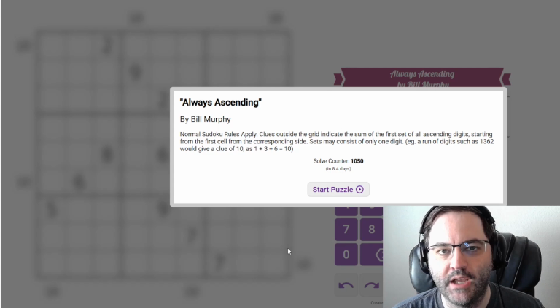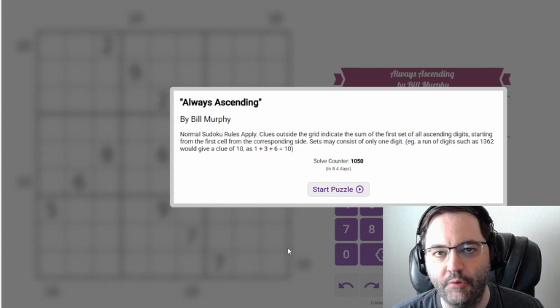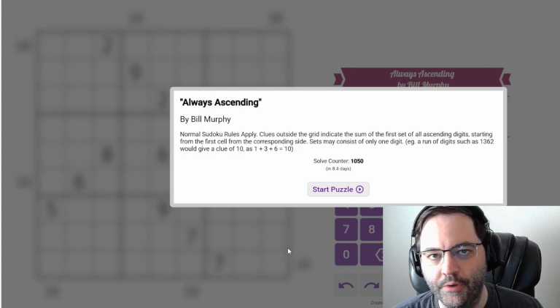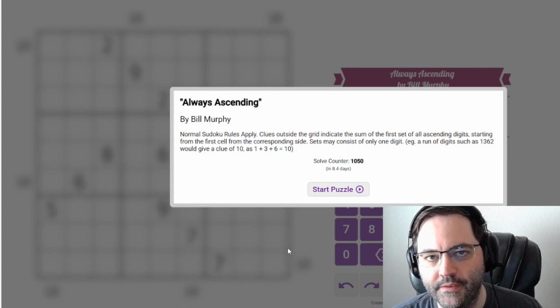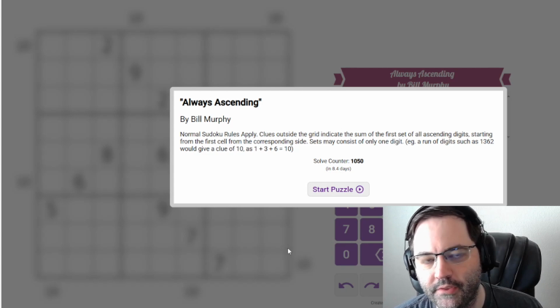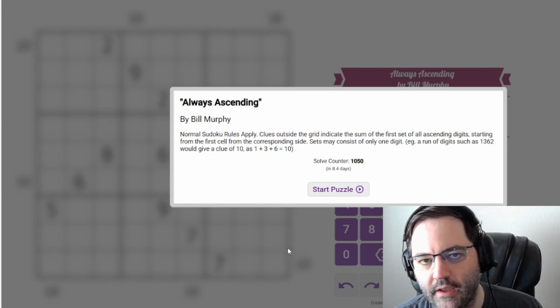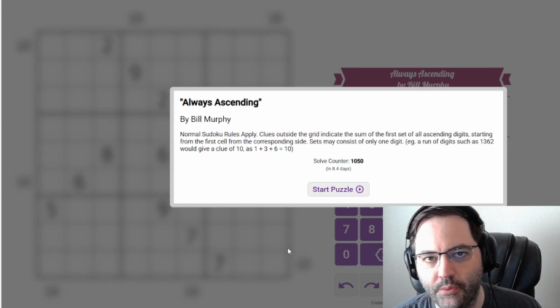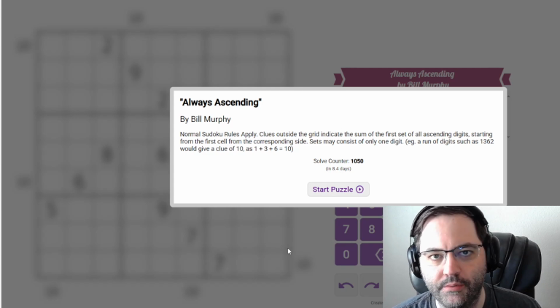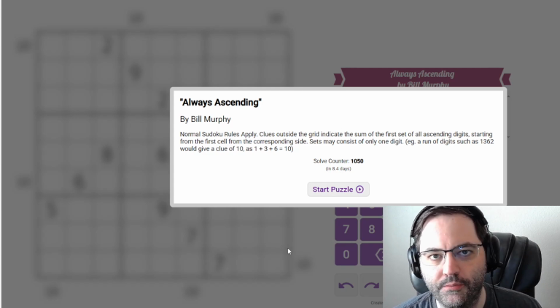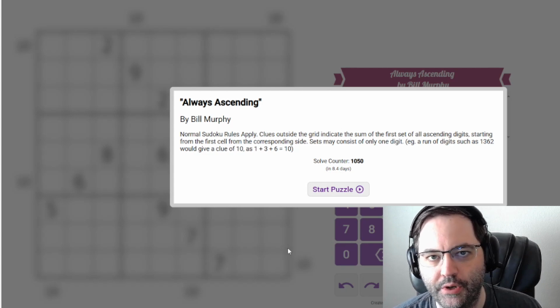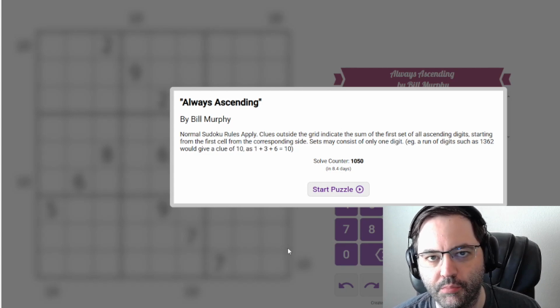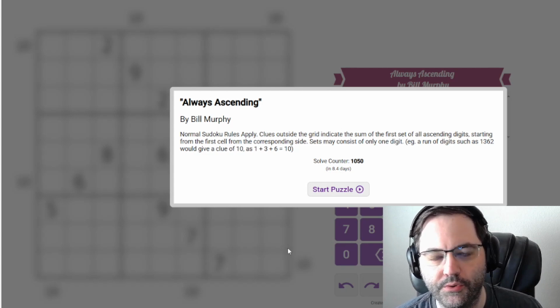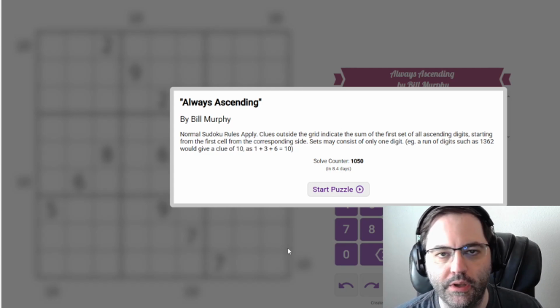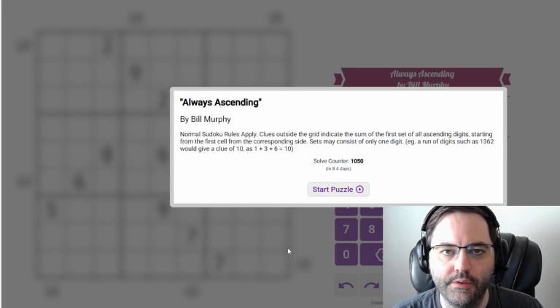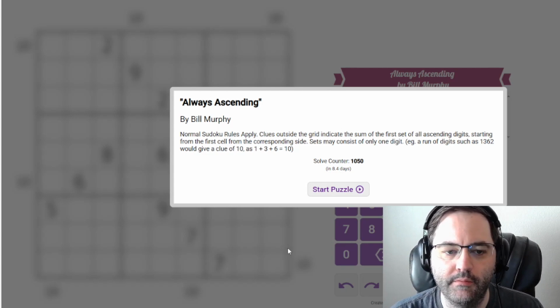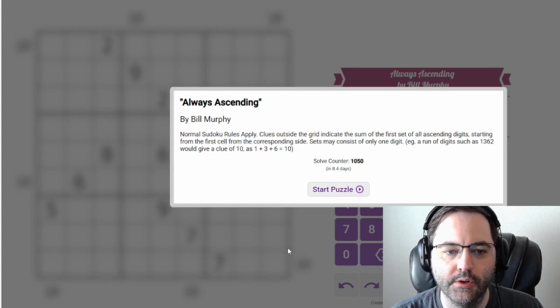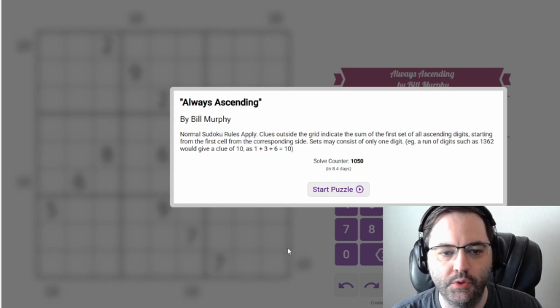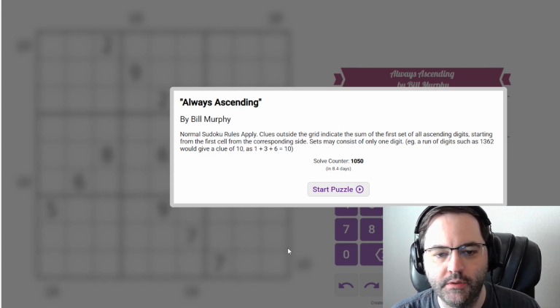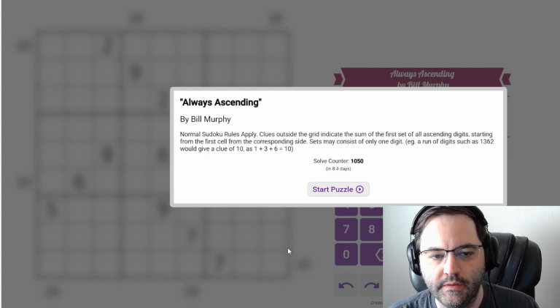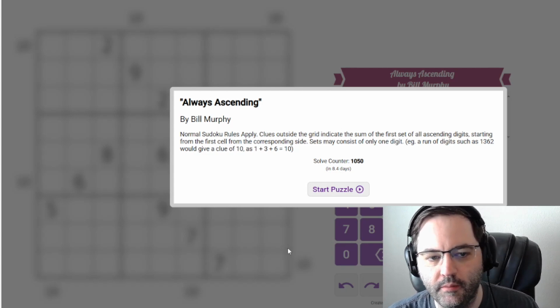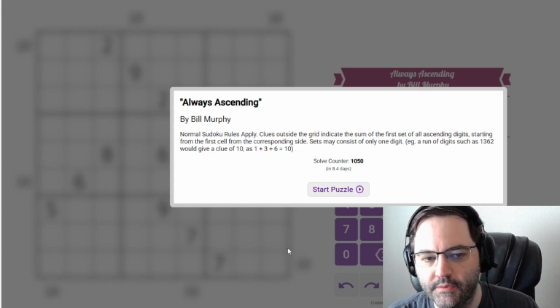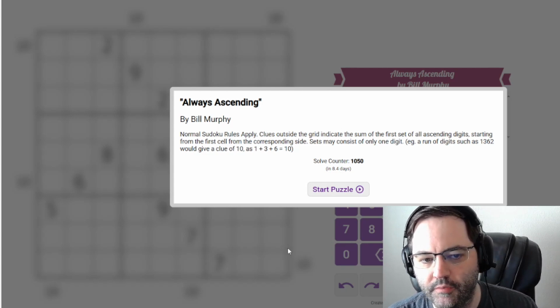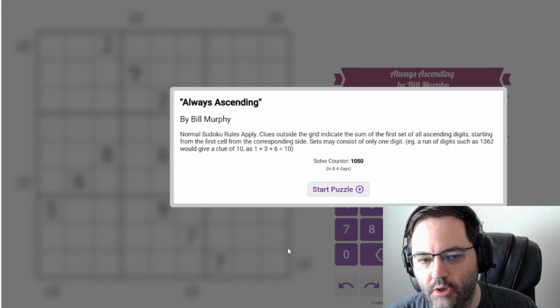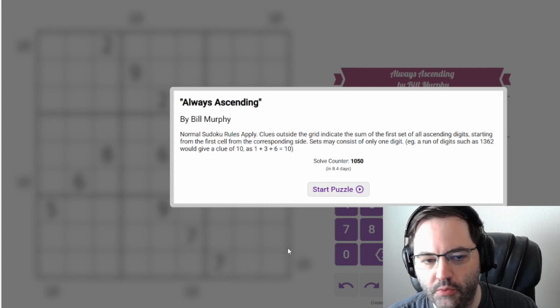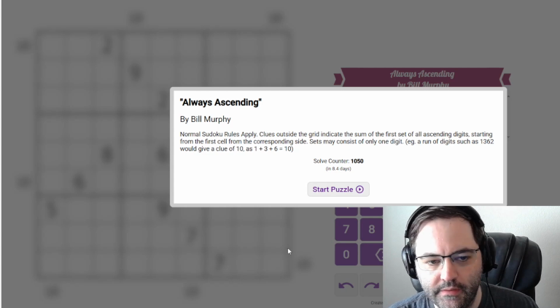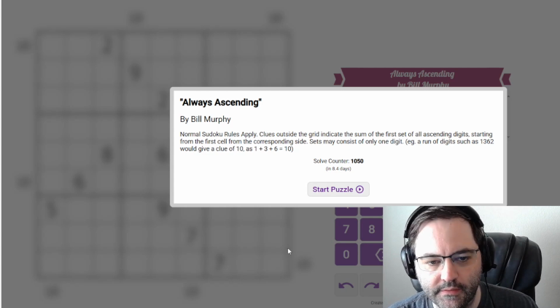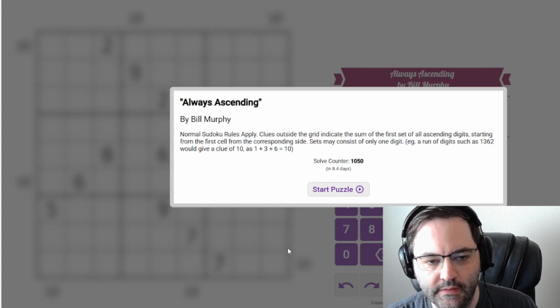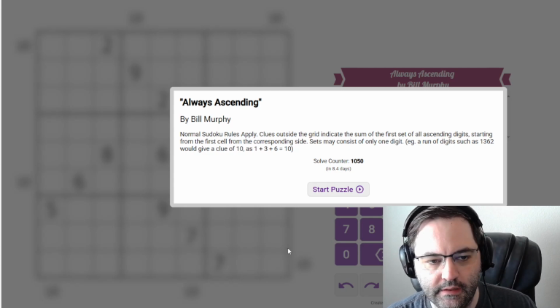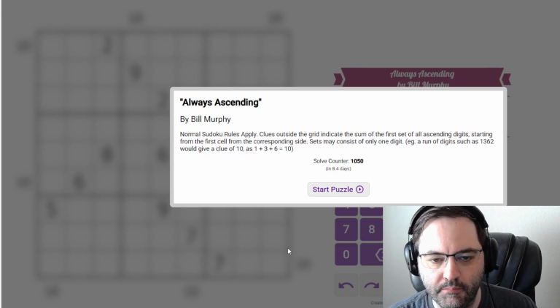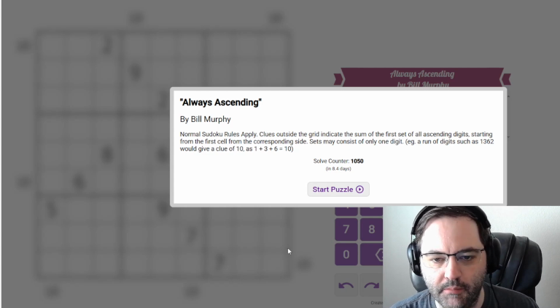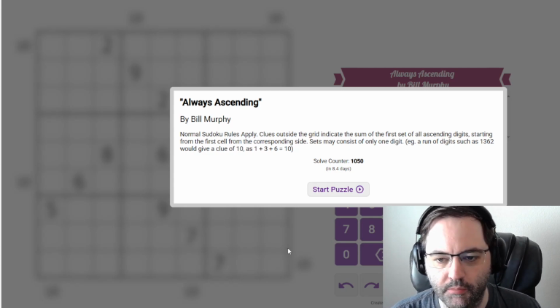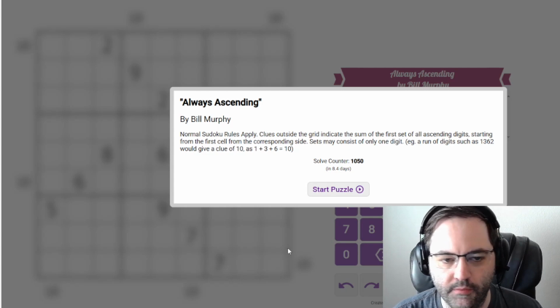Hi everyone. This is the GAS Walkthrough for April 12th. I'm Philip Newman. Today I'm solving Always Ascending by Bill Murphy.